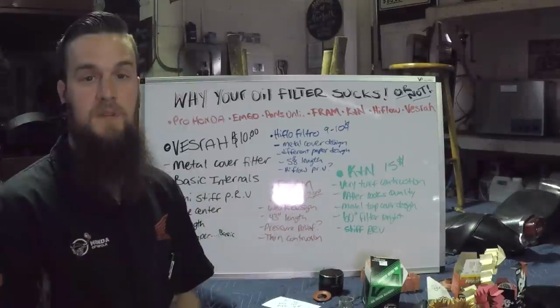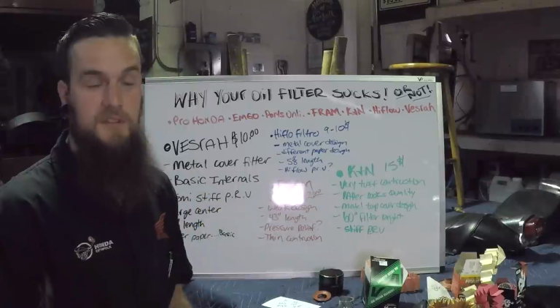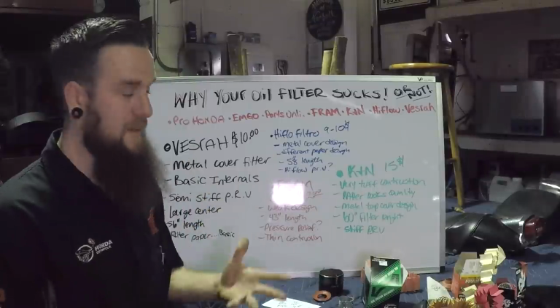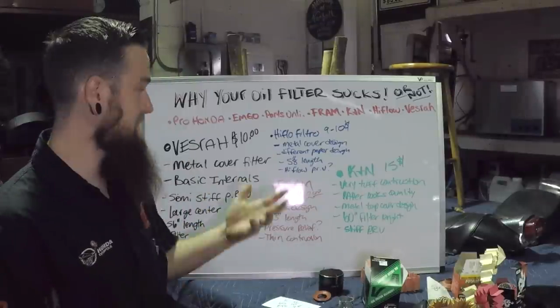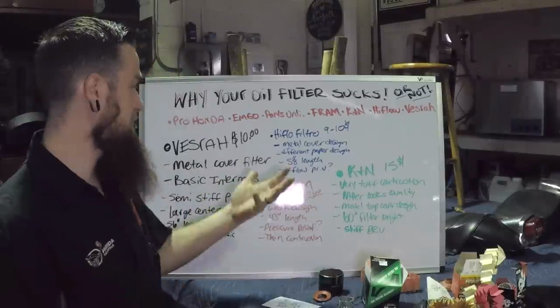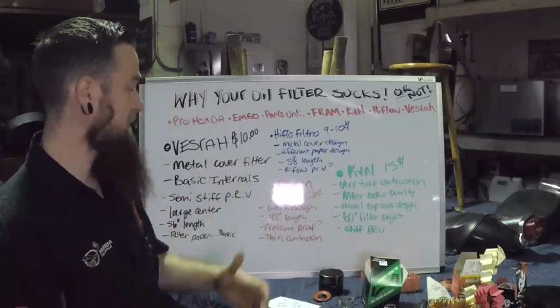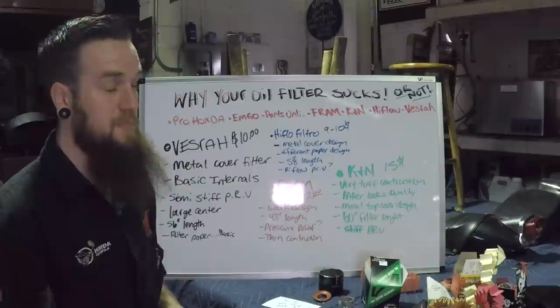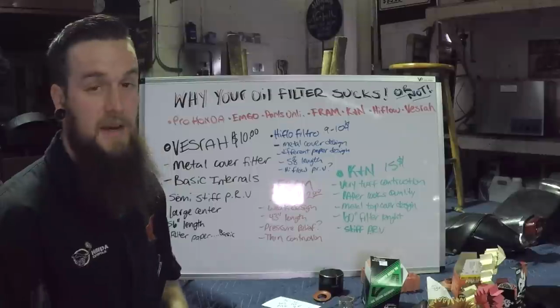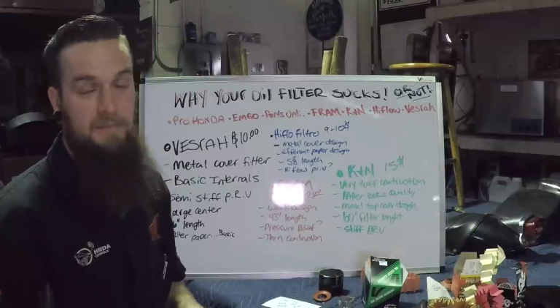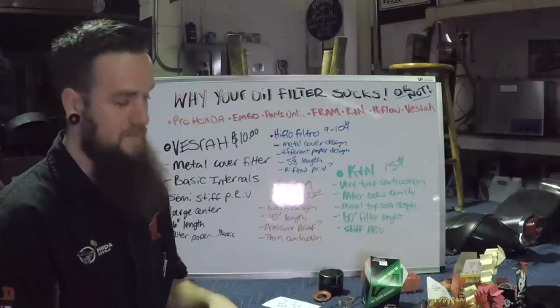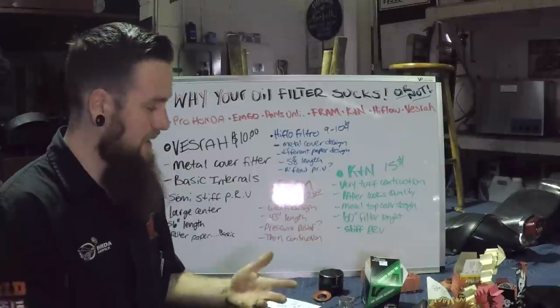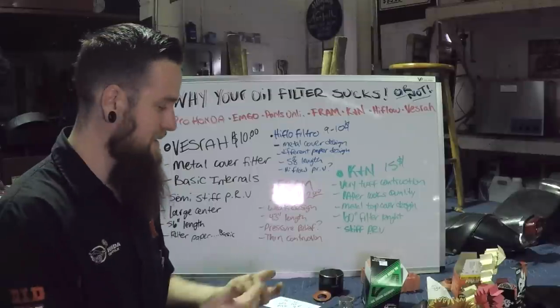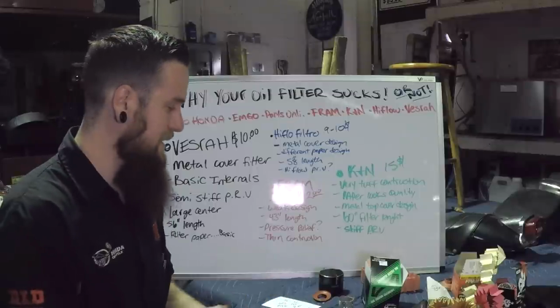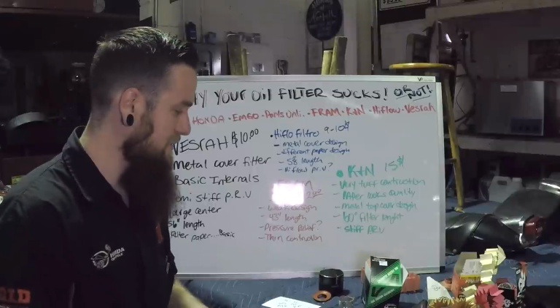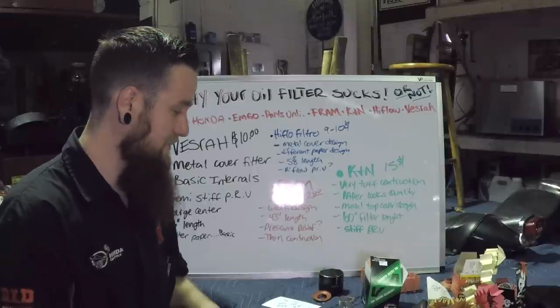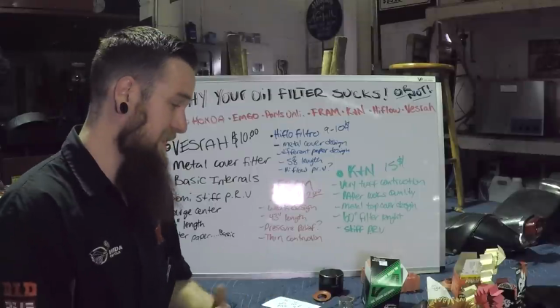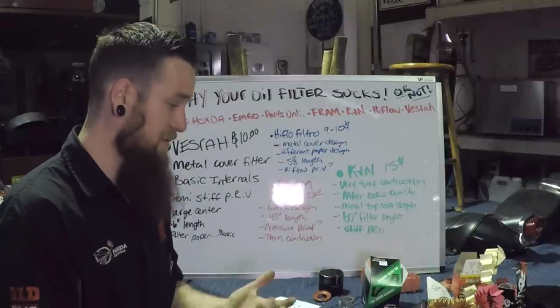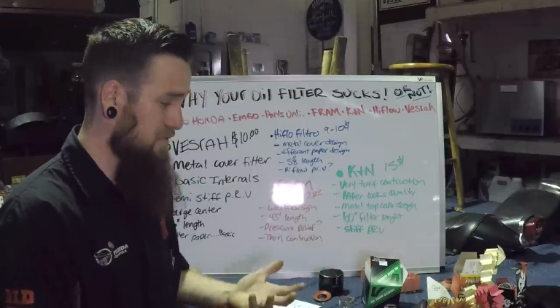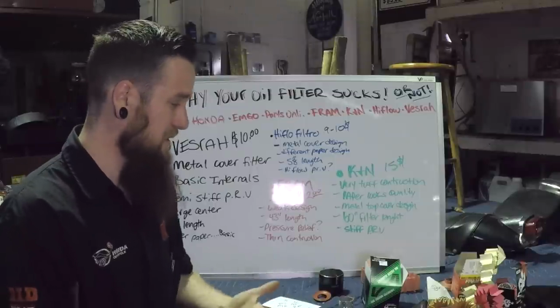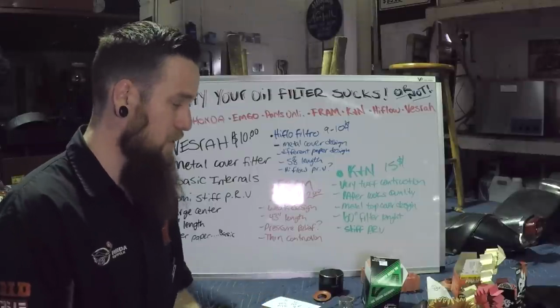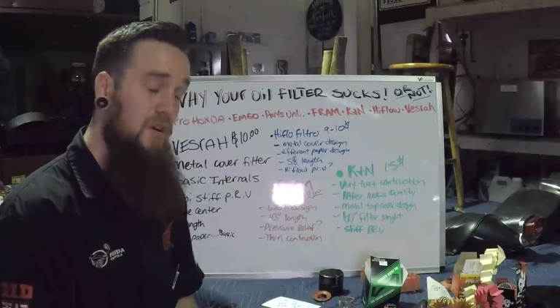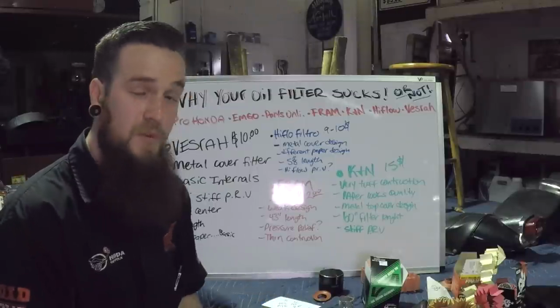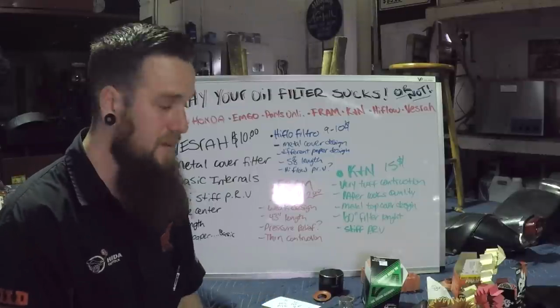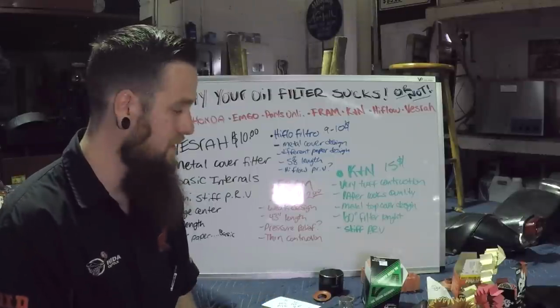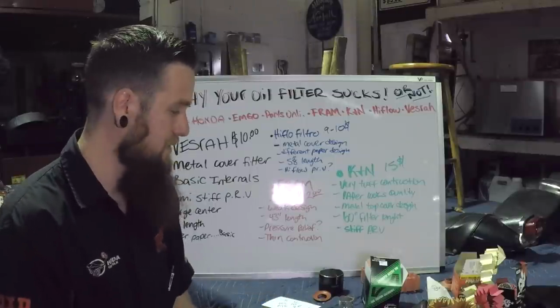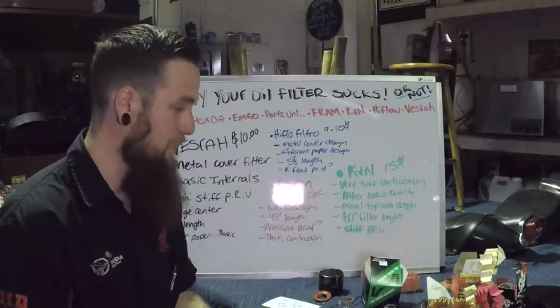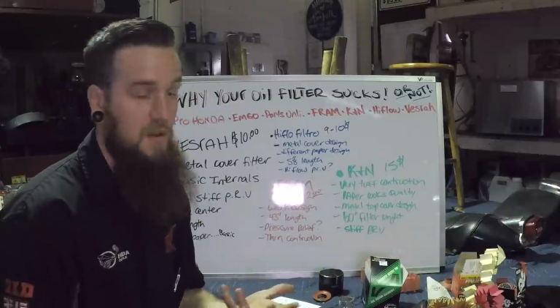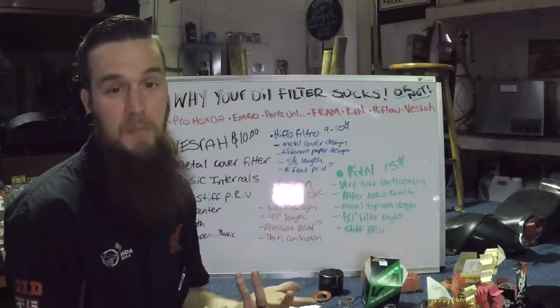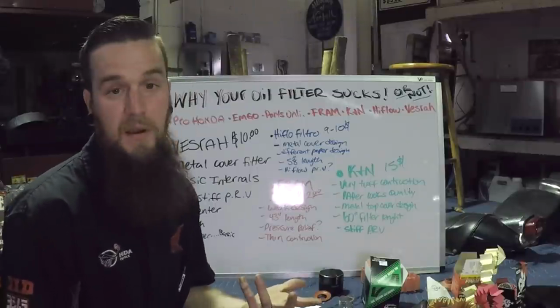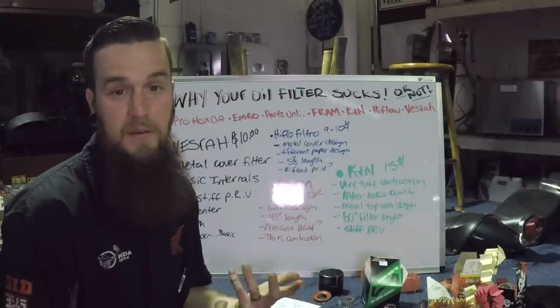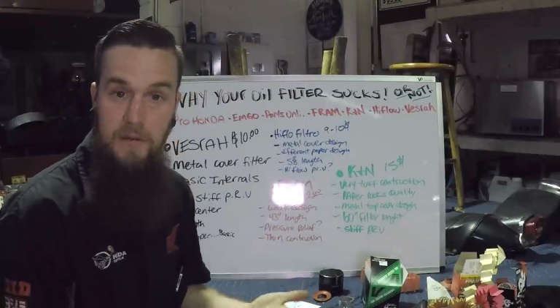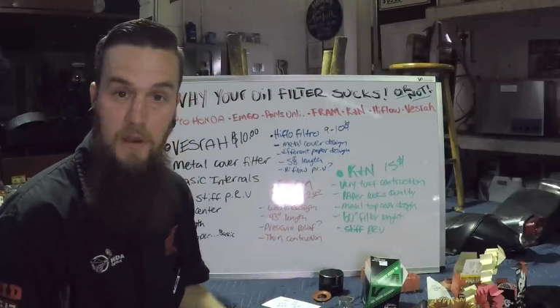So at $10 a pop, honestly, I don't think you could really go wrong with it — but I wouldn't put it on mine.